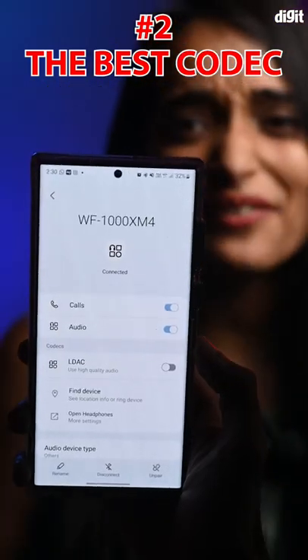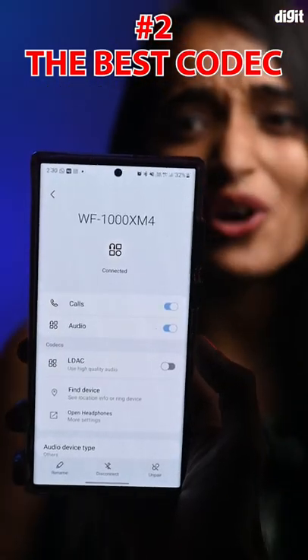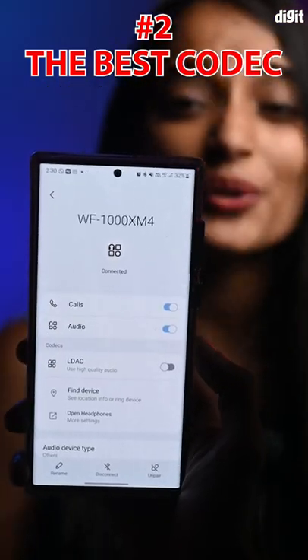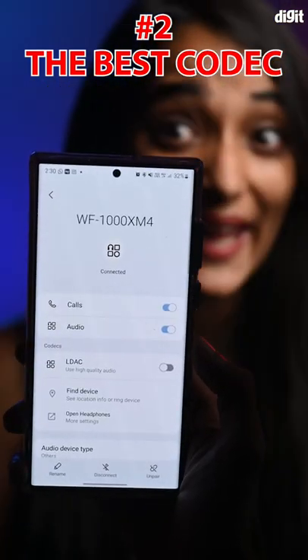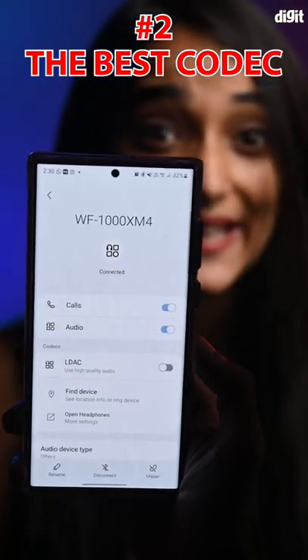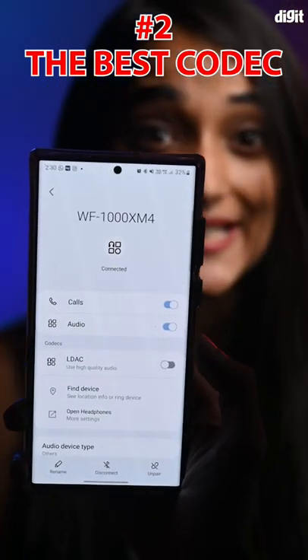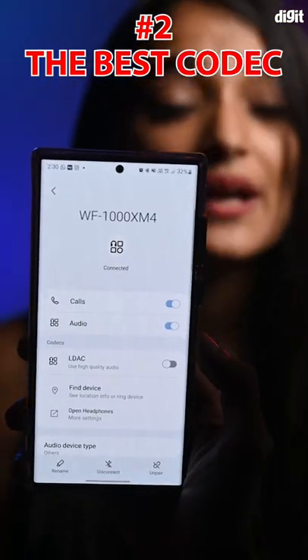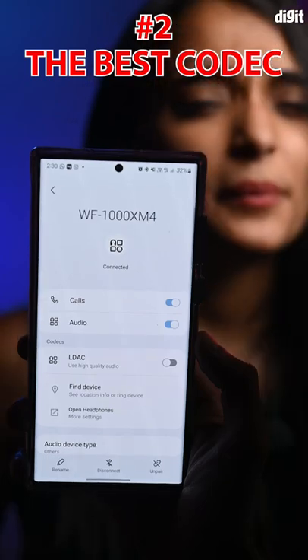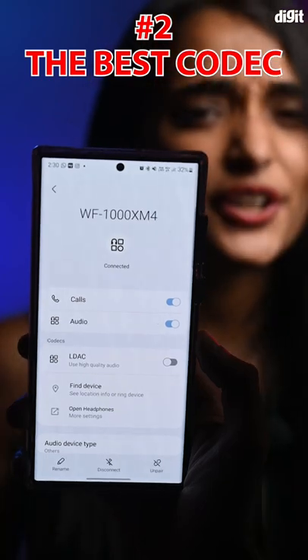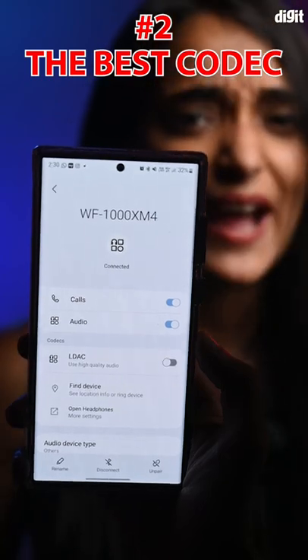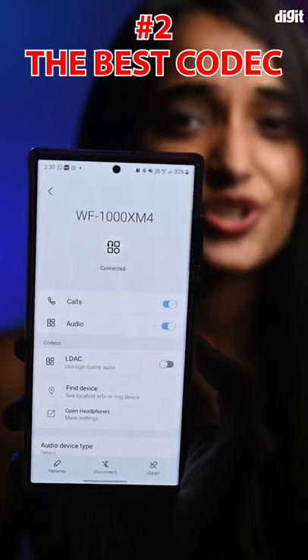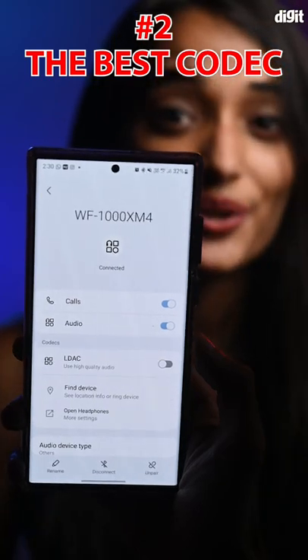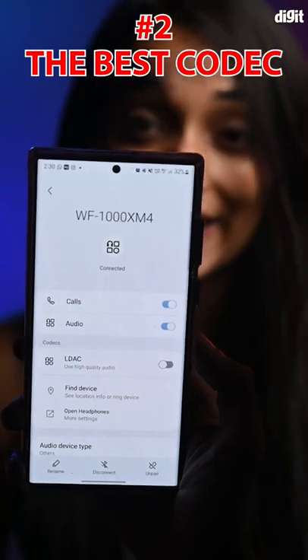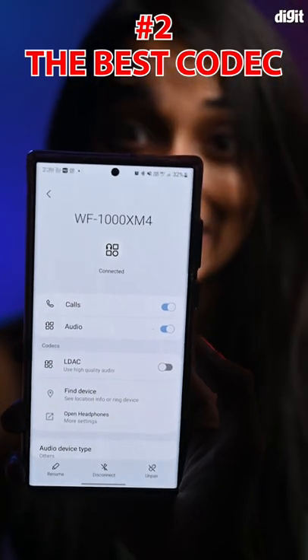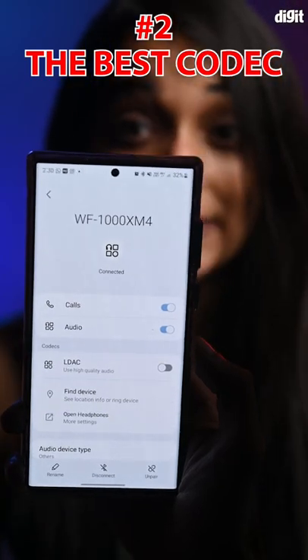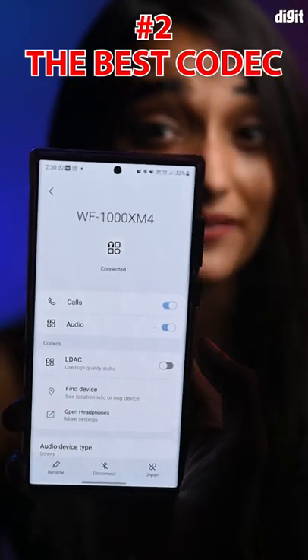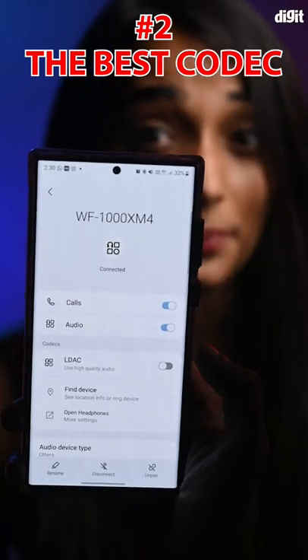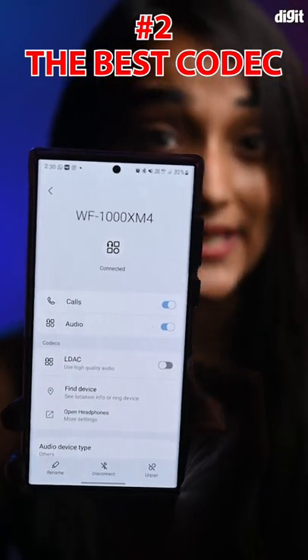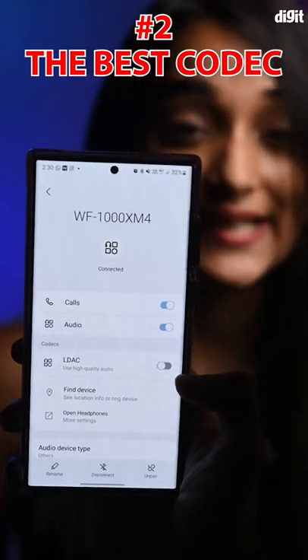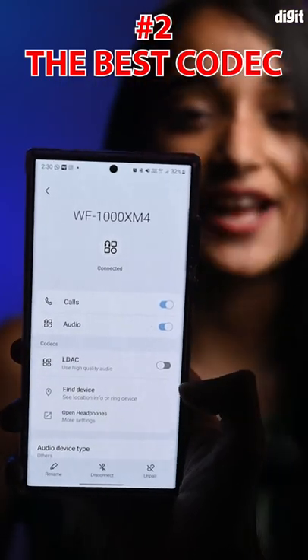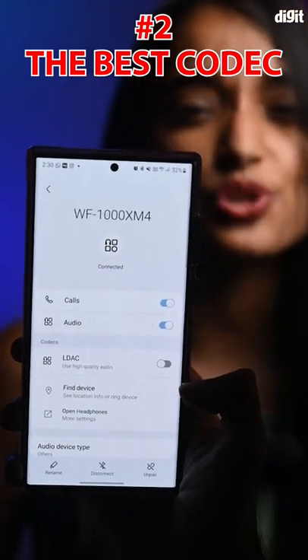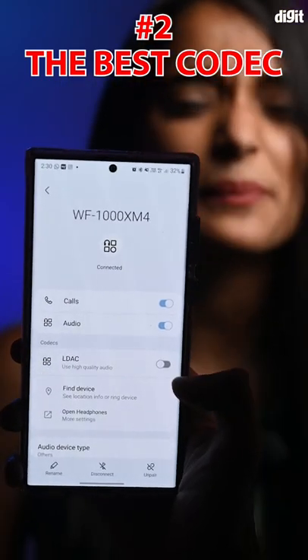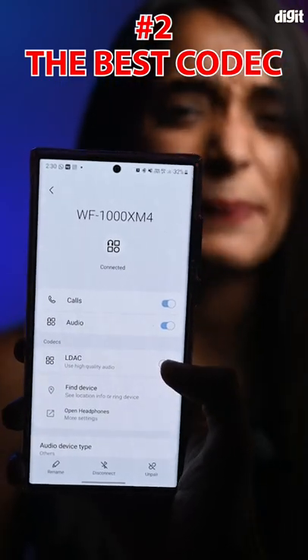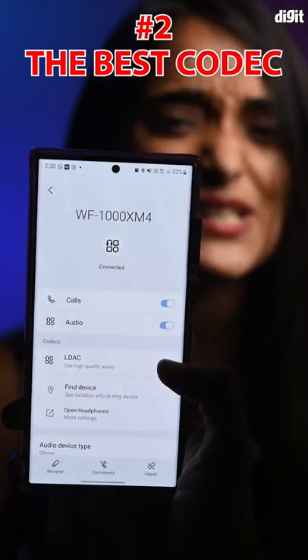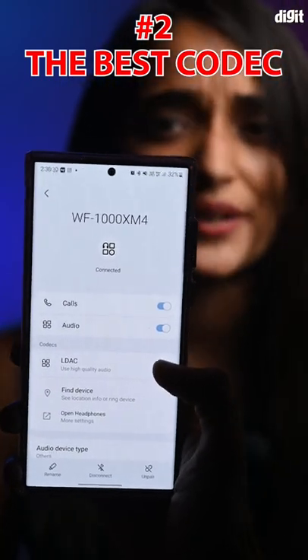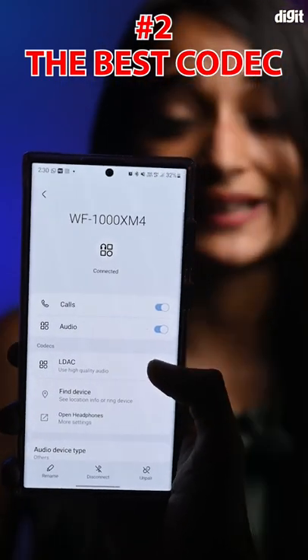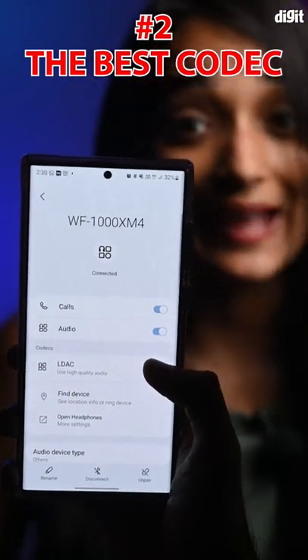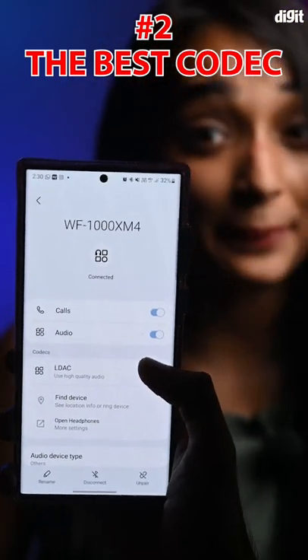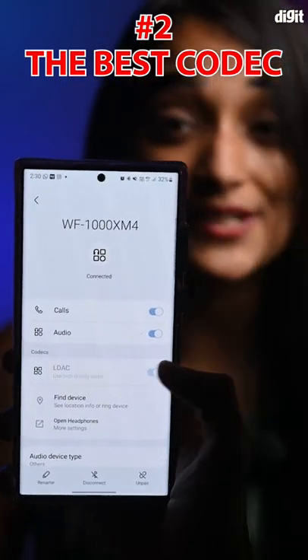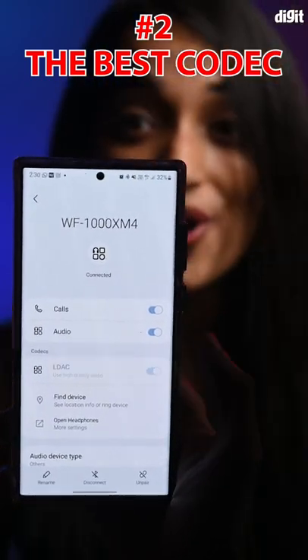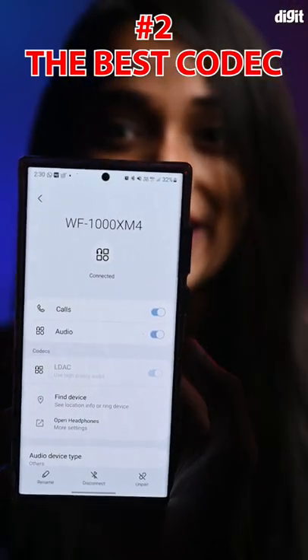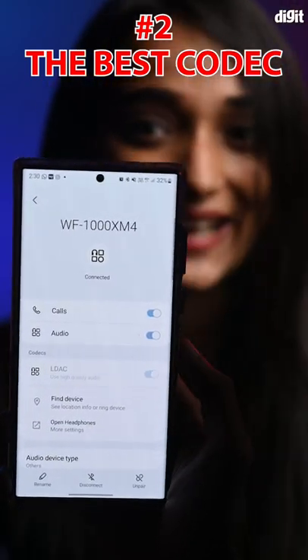Ensure you use the best possible codecs with your buds. On iOS this would default to AAC, but on Android you can enable developer settings and choose the best codec like AptX or LDAC.